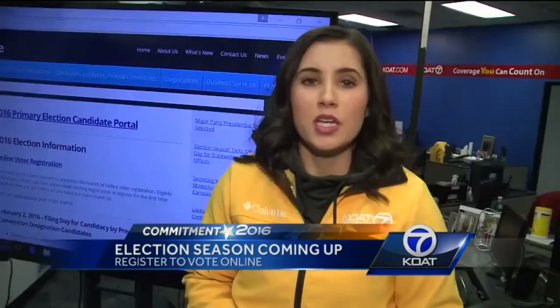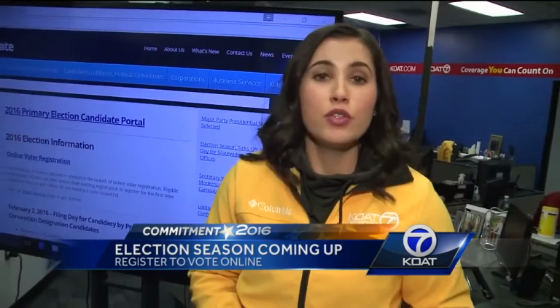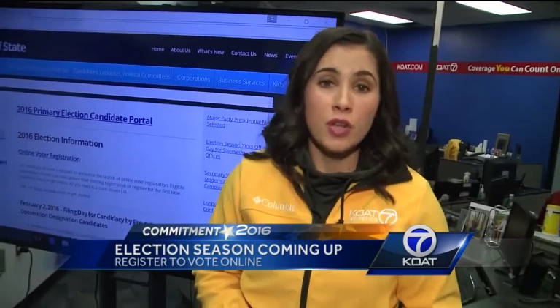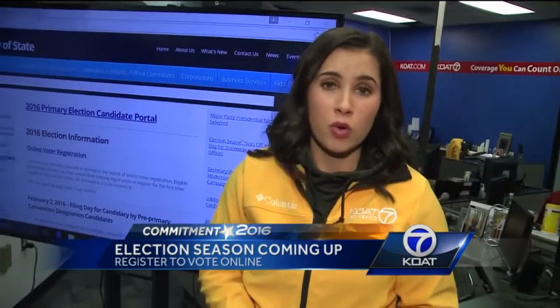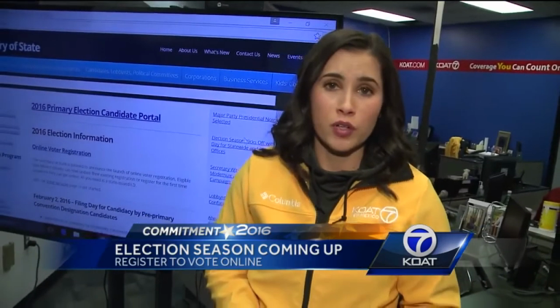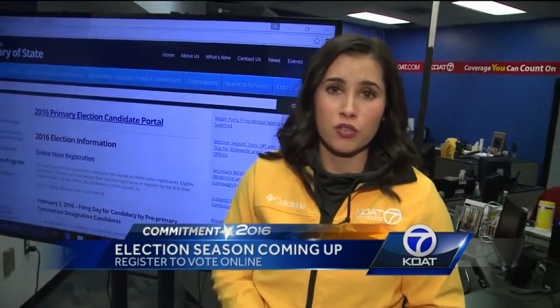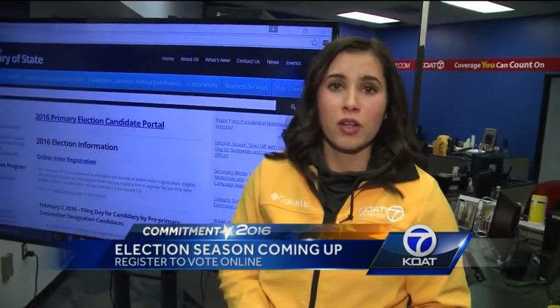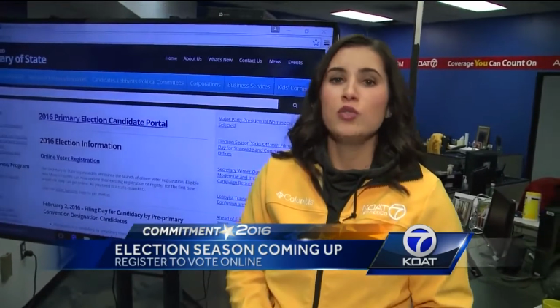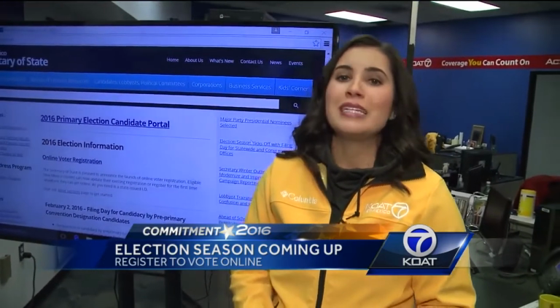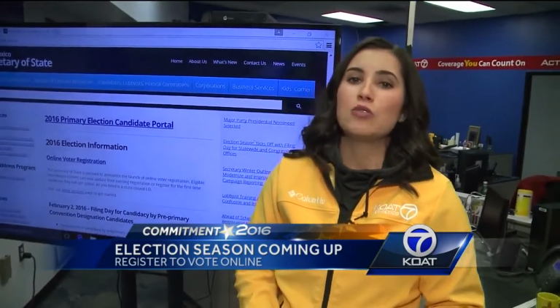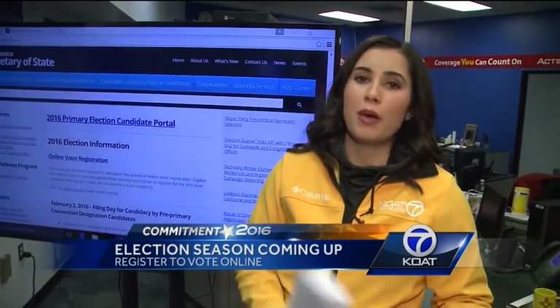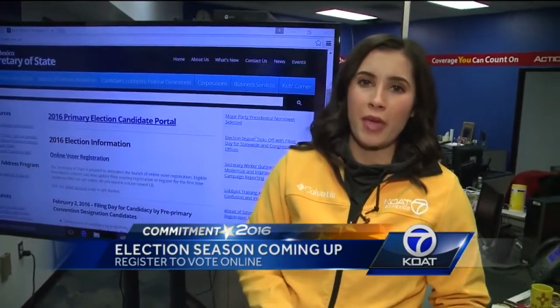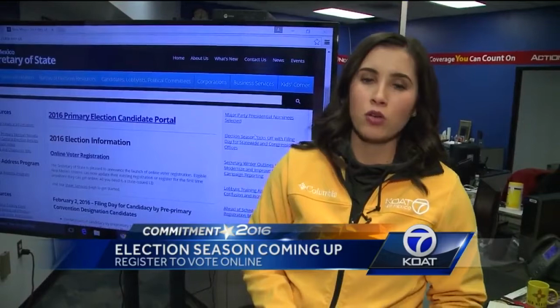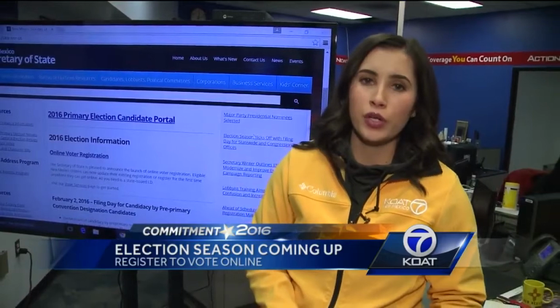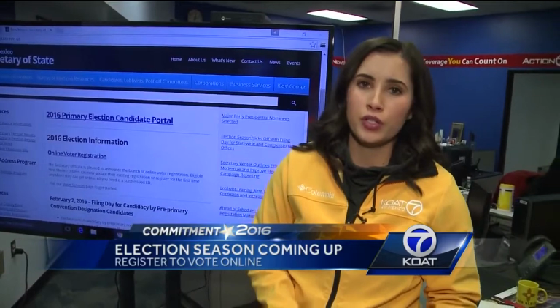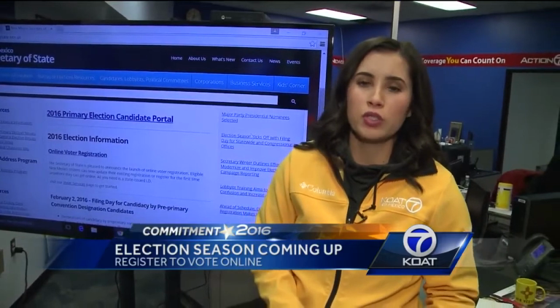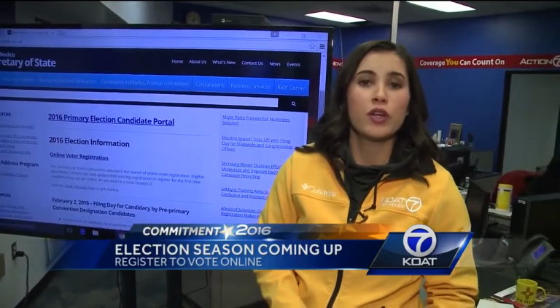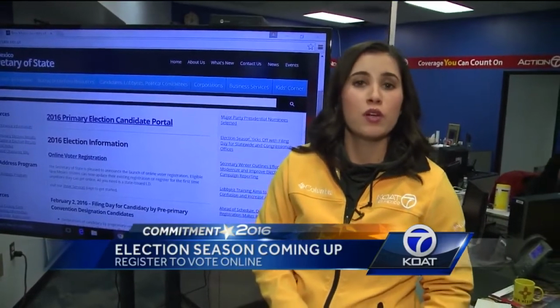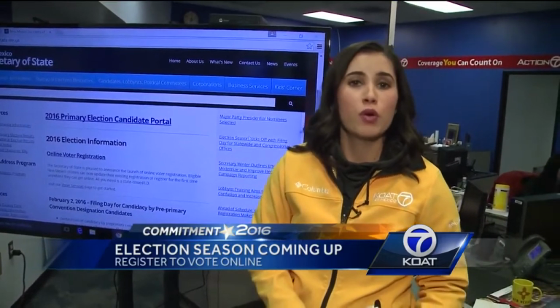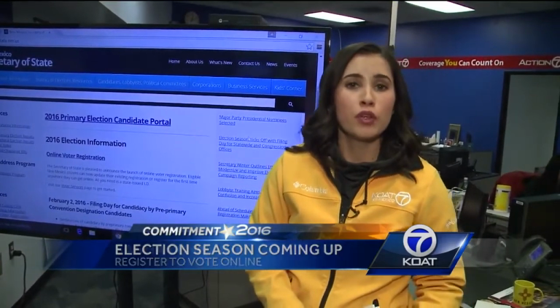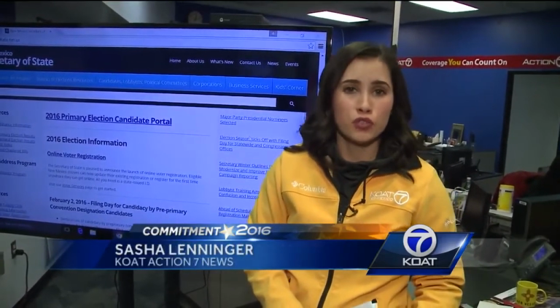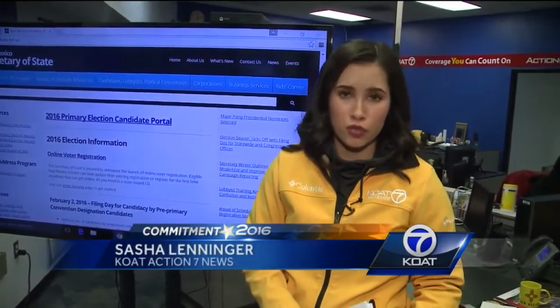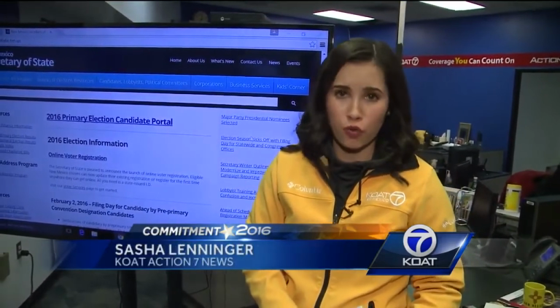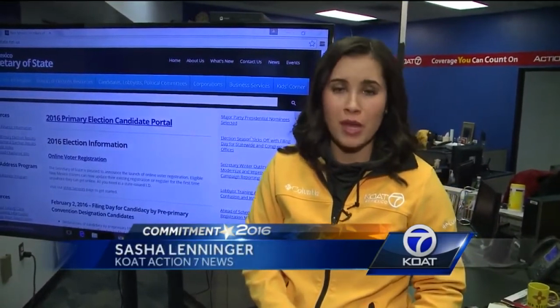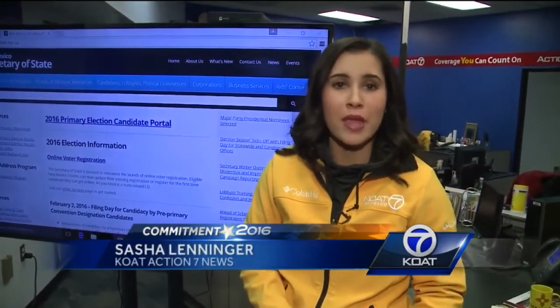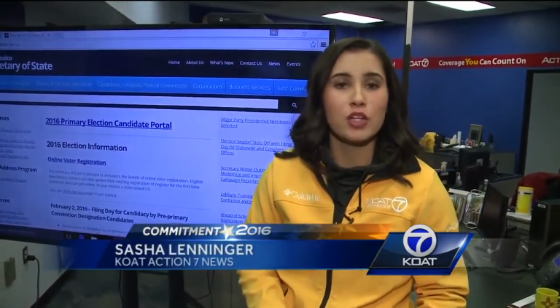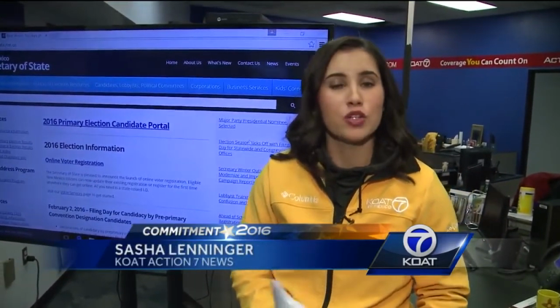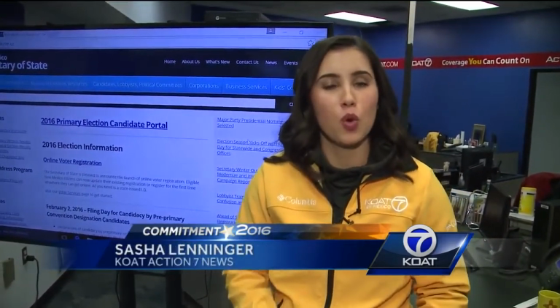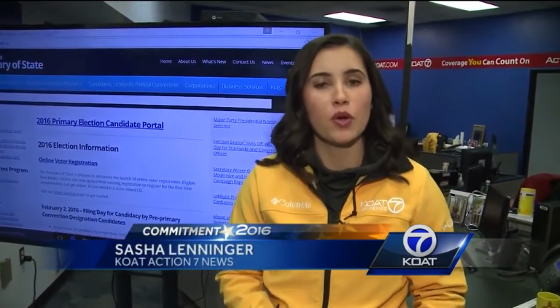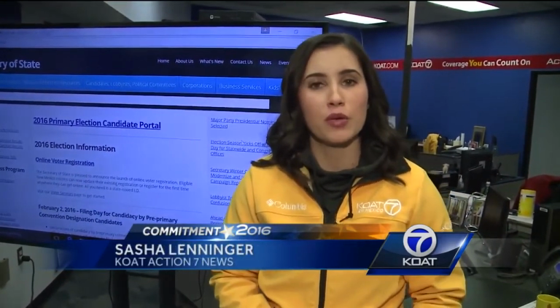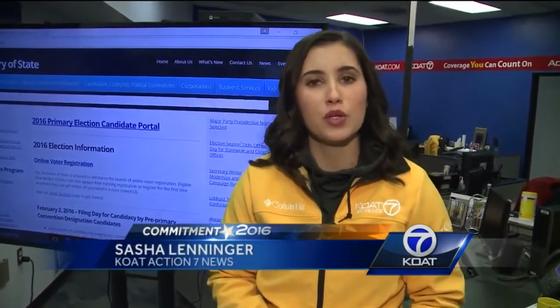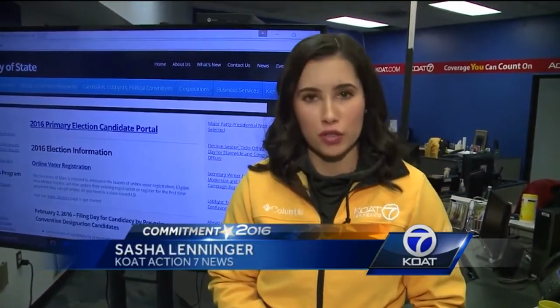If you do not want to register online, you can do it by mail. All you need to do is fill out a voter registration form and mail it to your local county clerk.